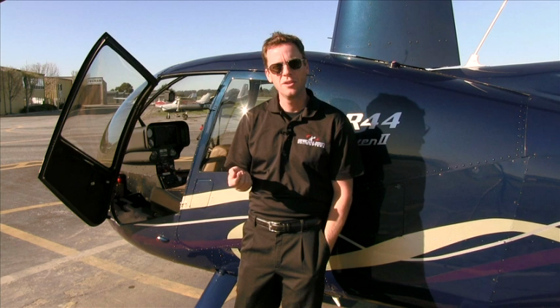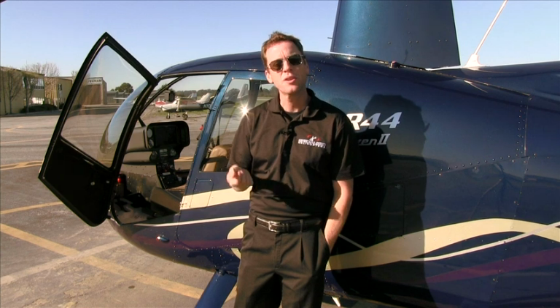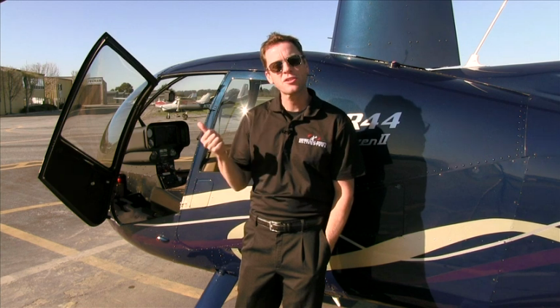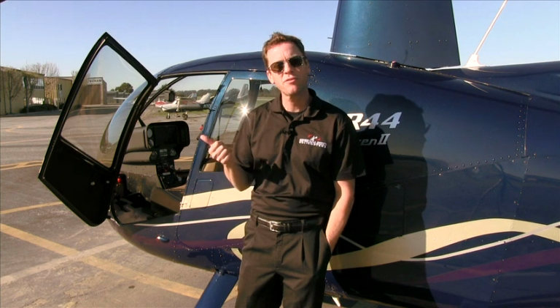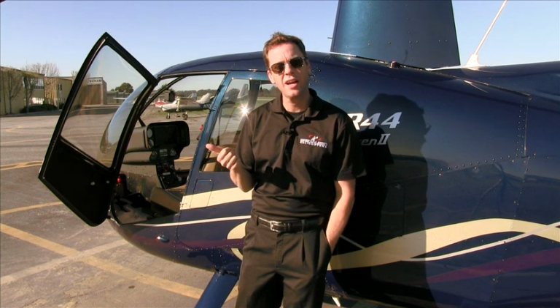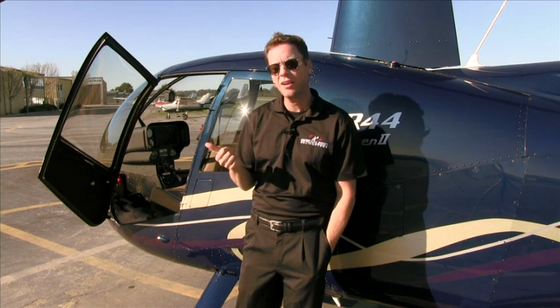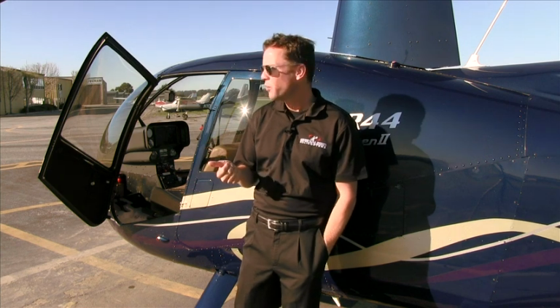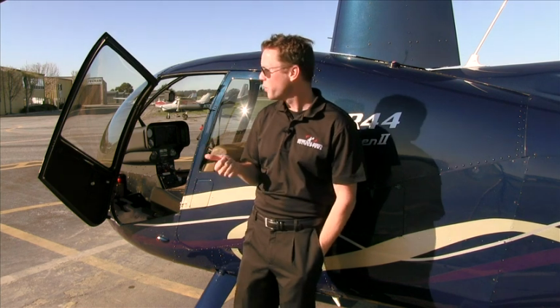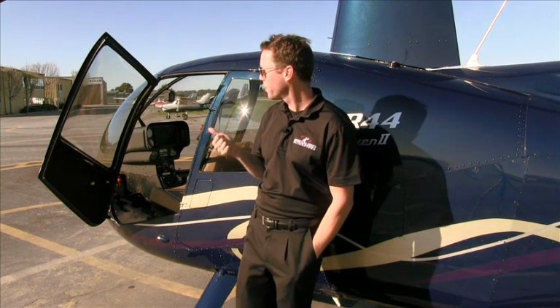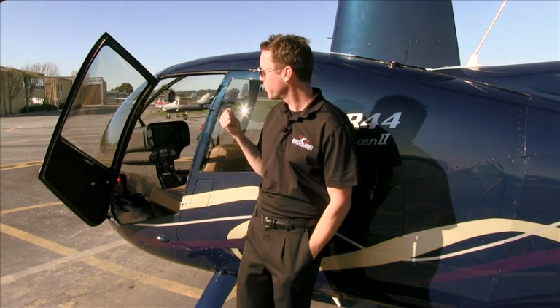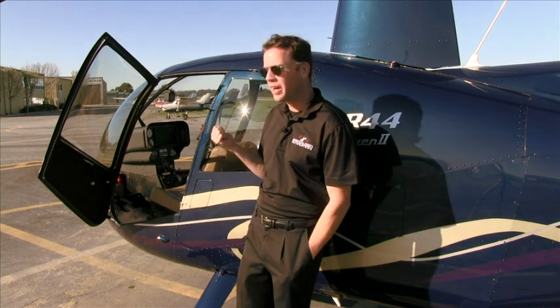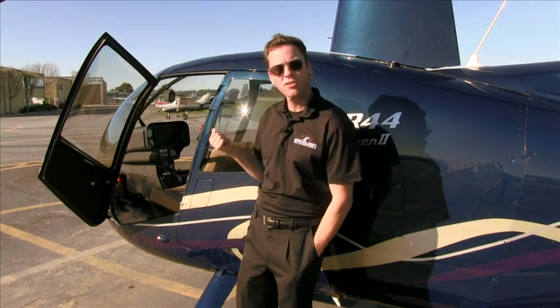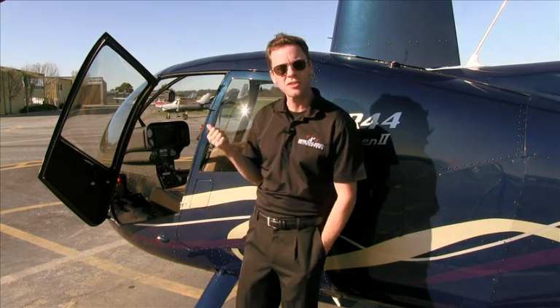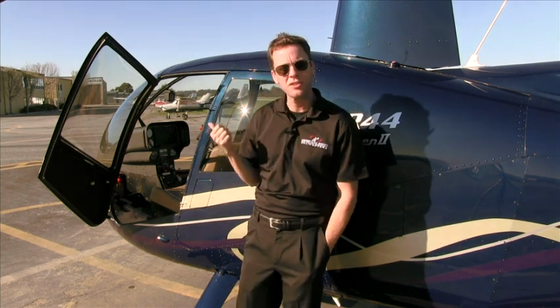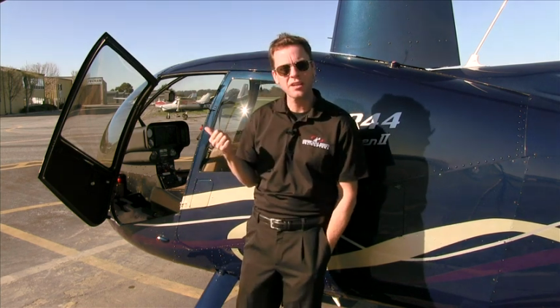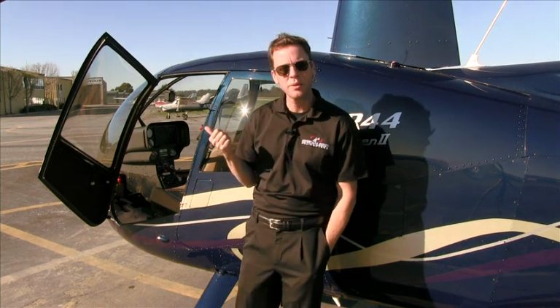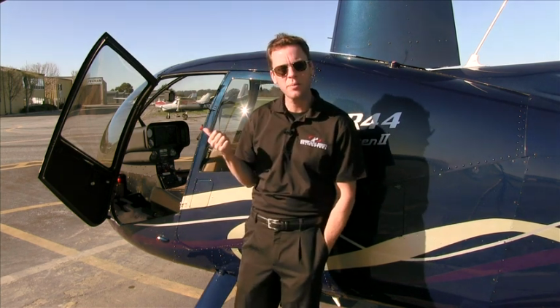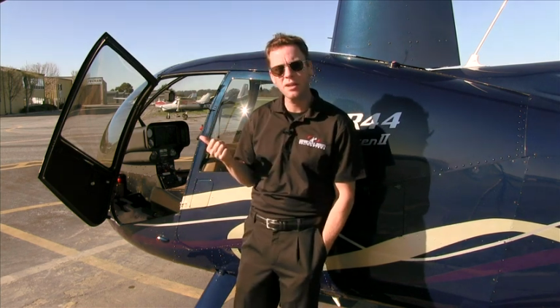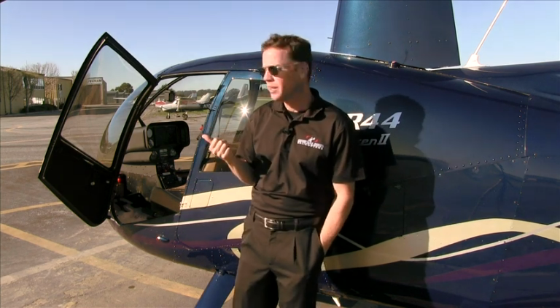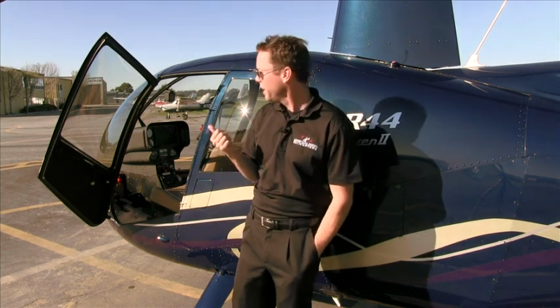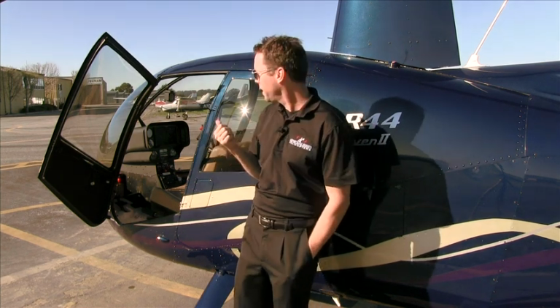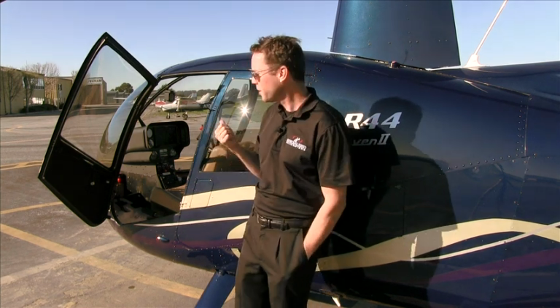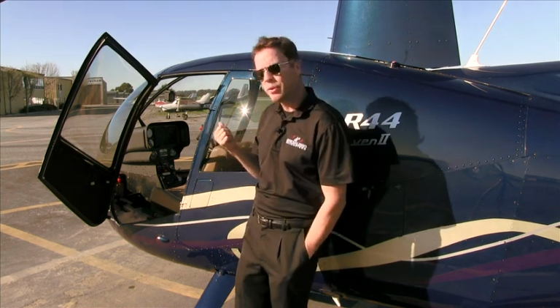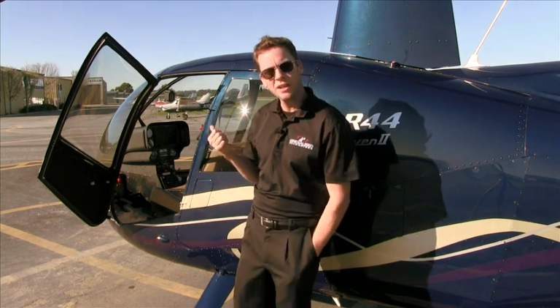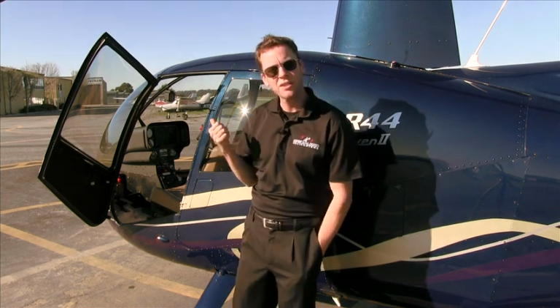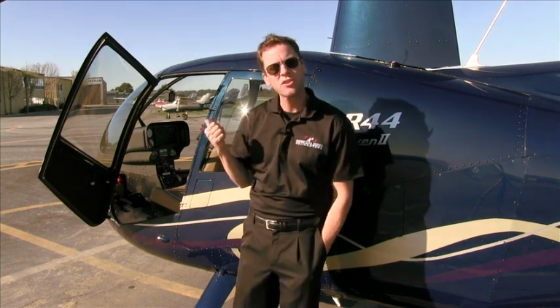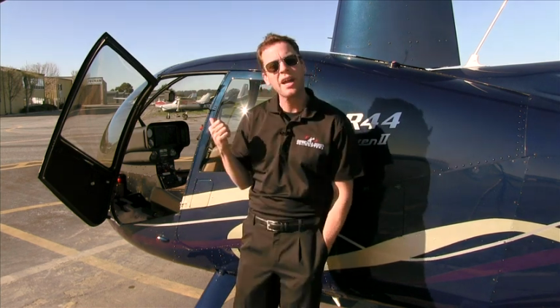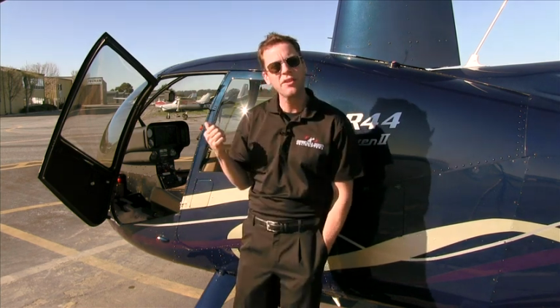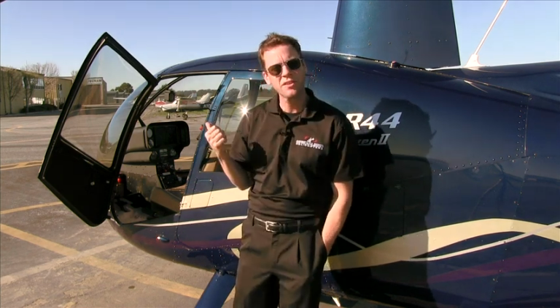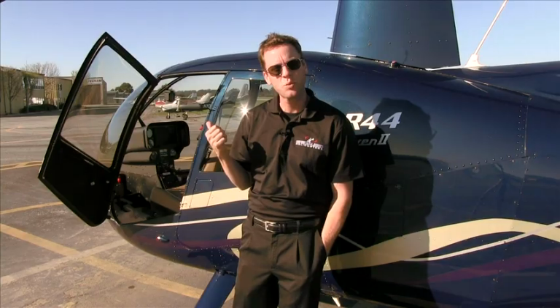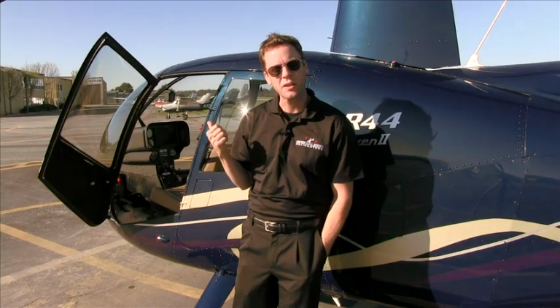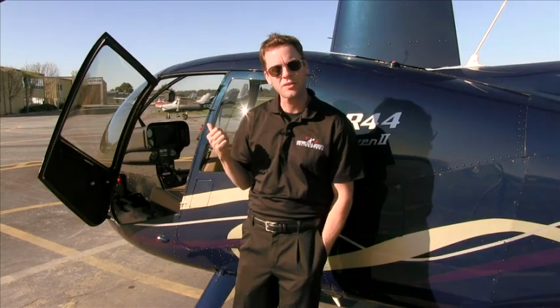So let's go fly with our flight instructor. Nick will be up here in a little bit, and he's going to show you how the system works.